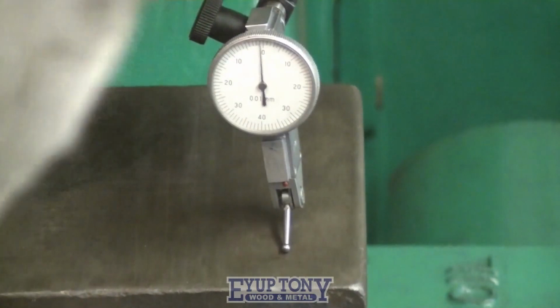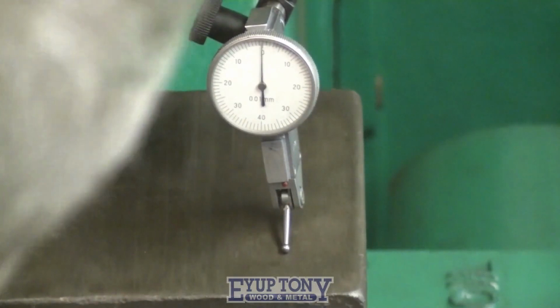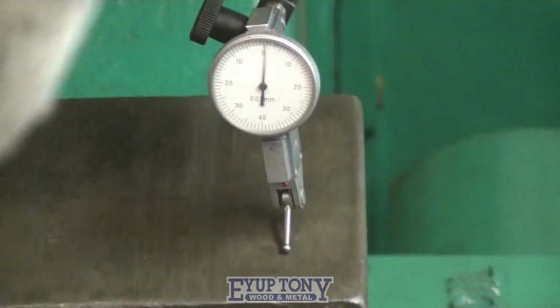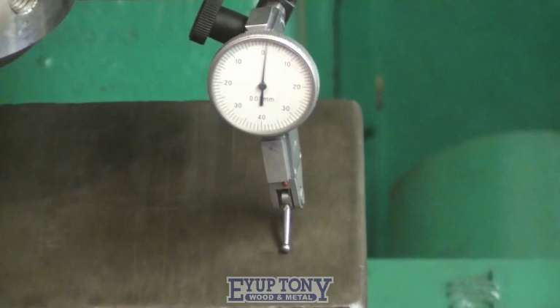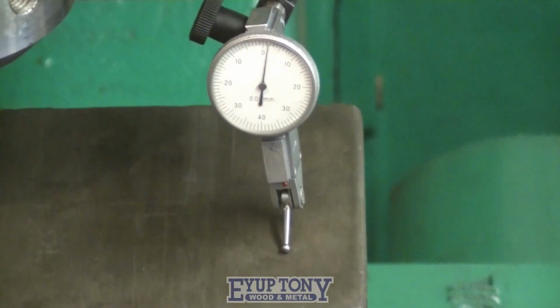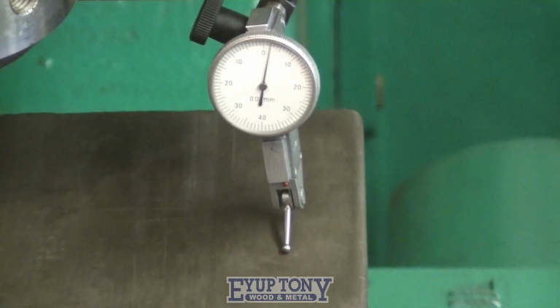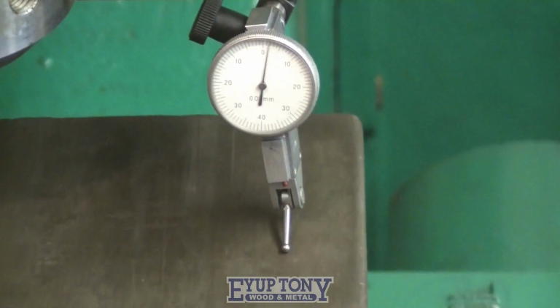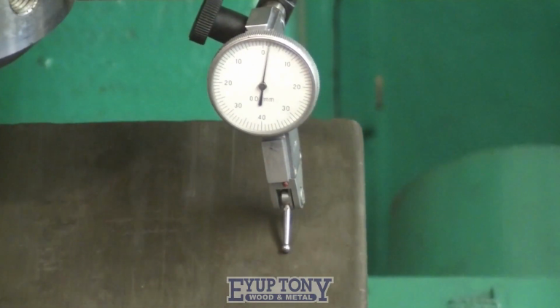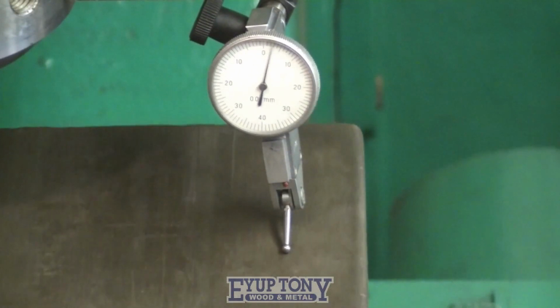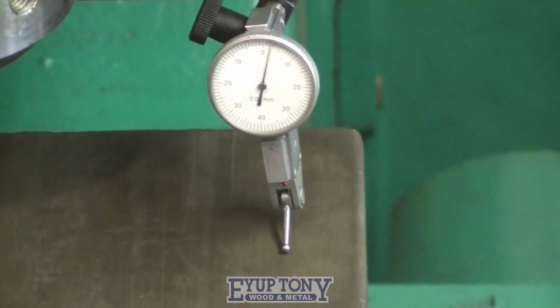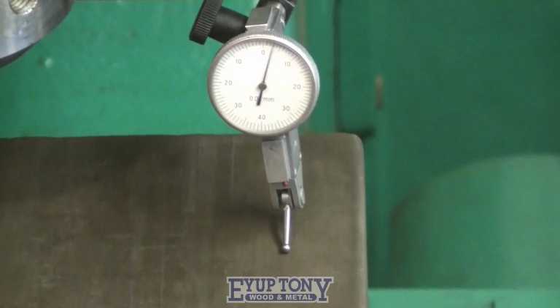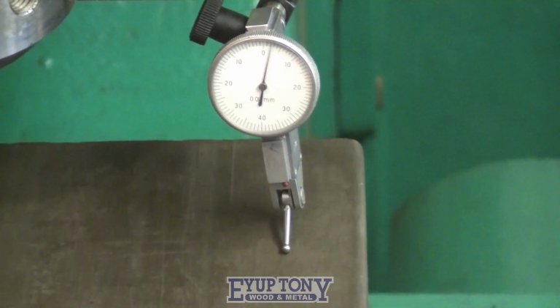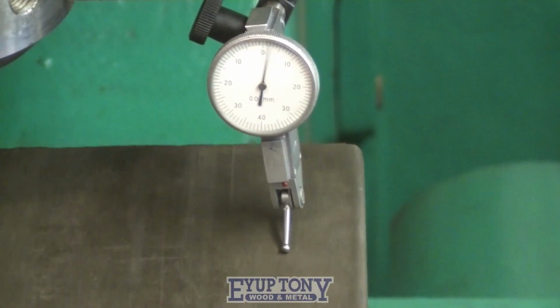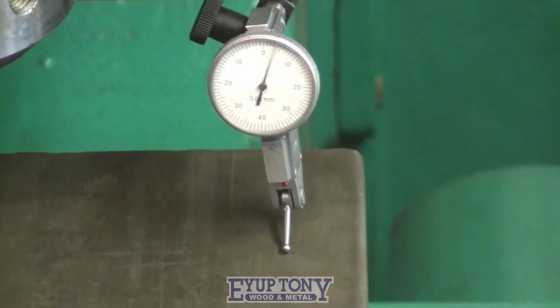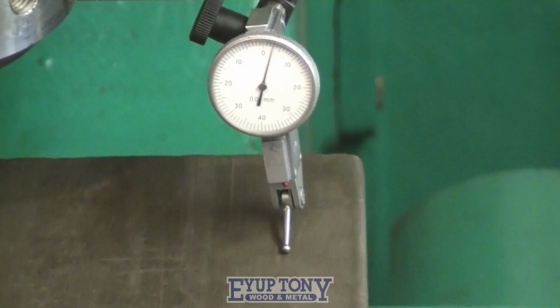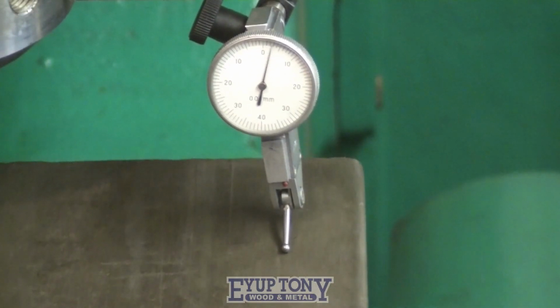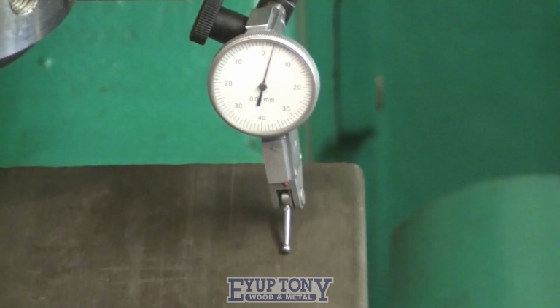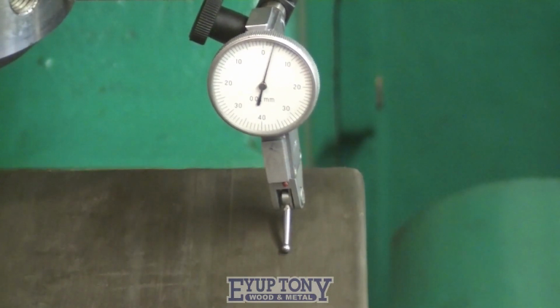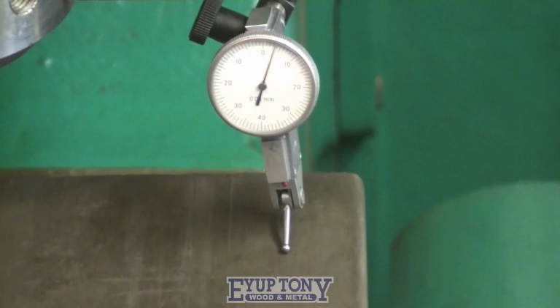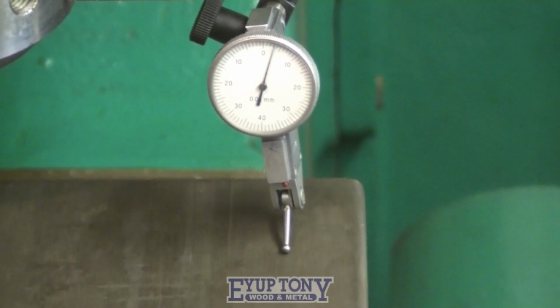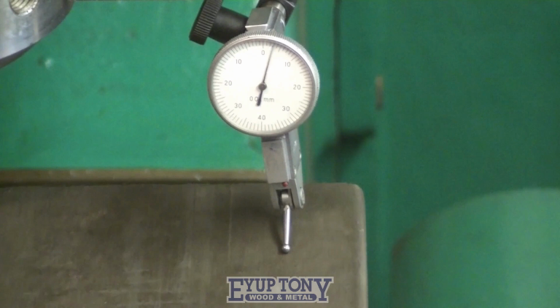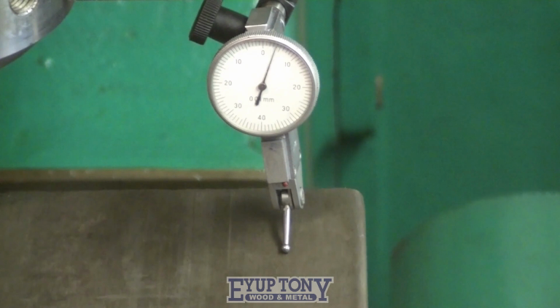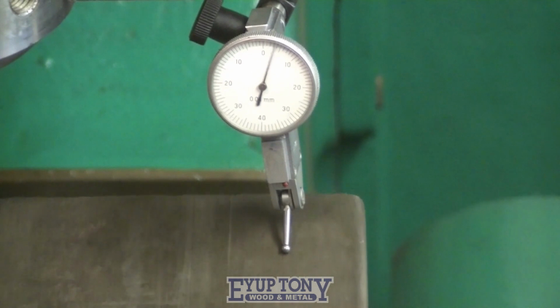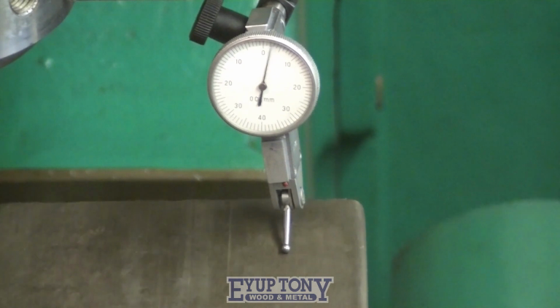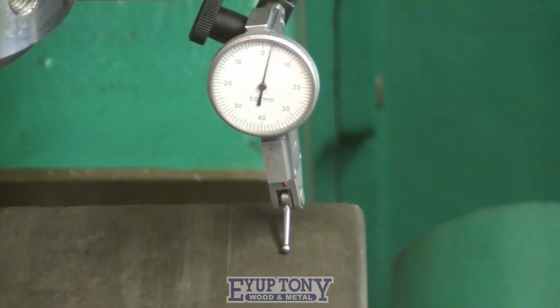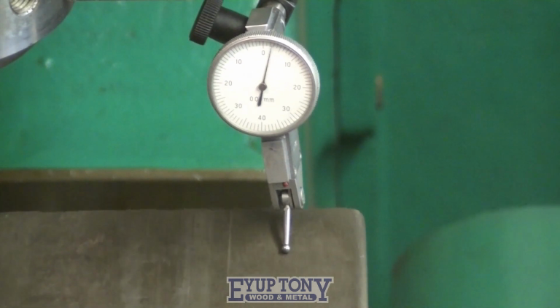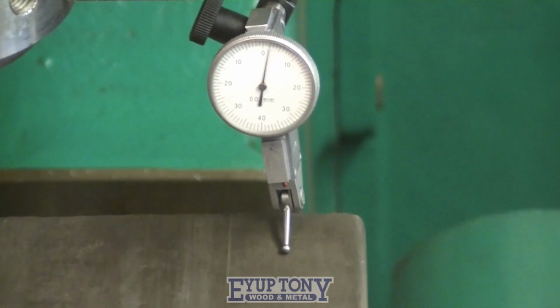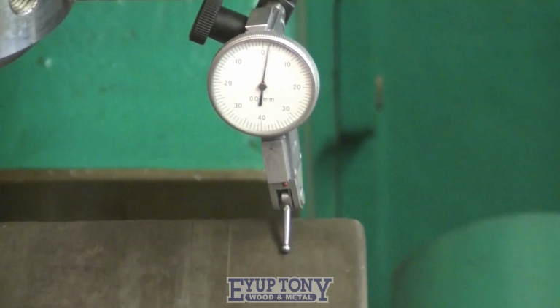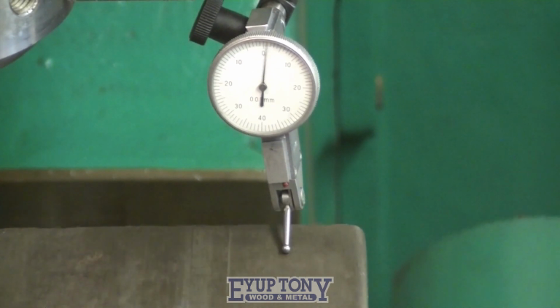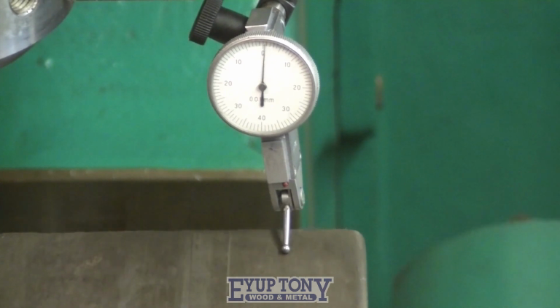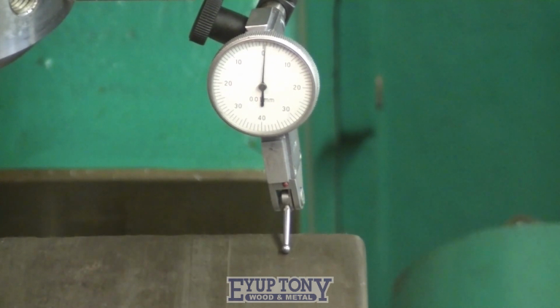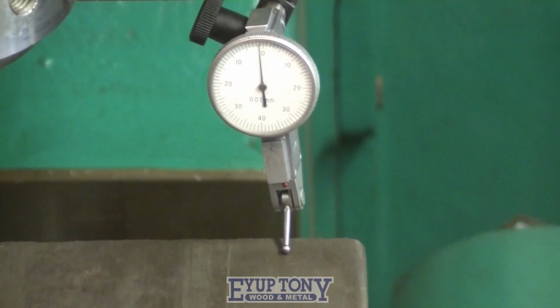I'm now tramming in the face of the vice jaw. It's a bit worn near the end, as you can see.